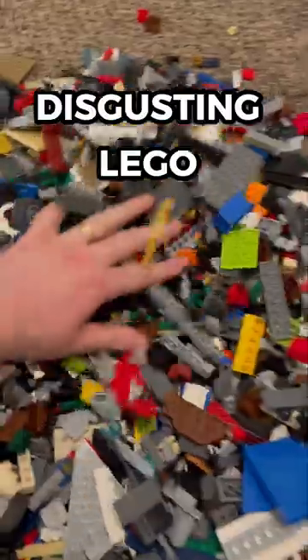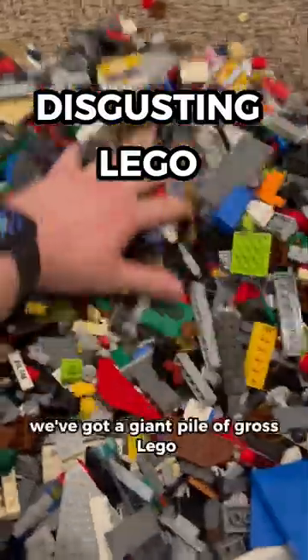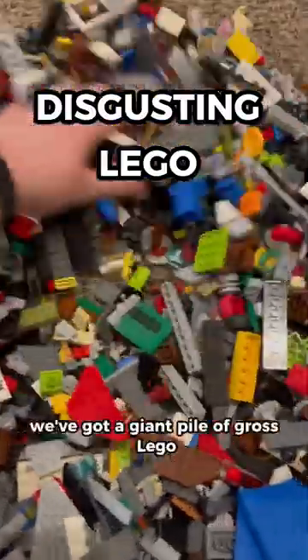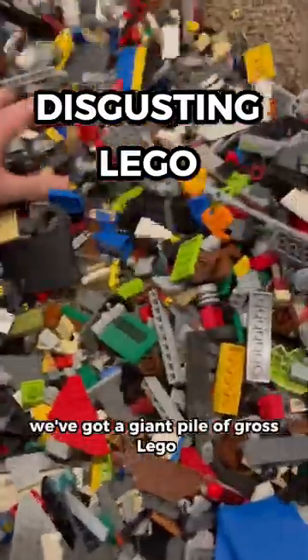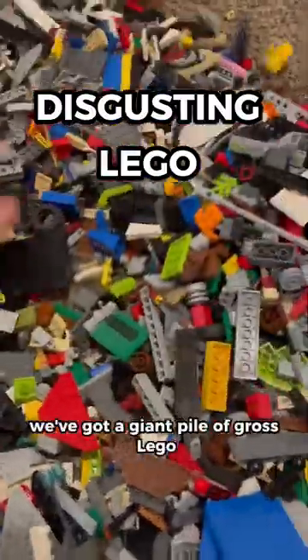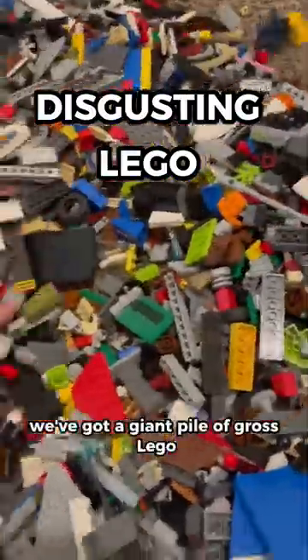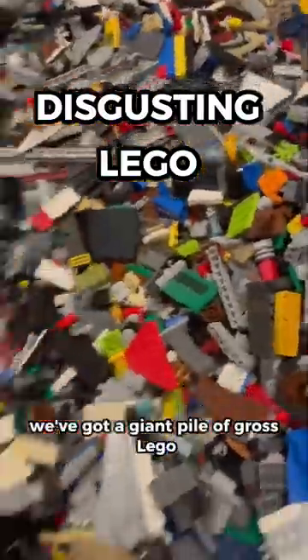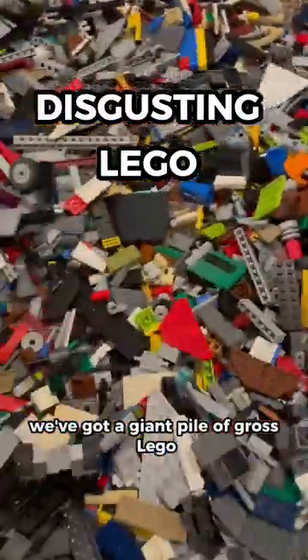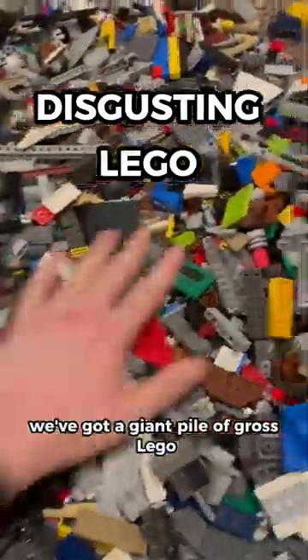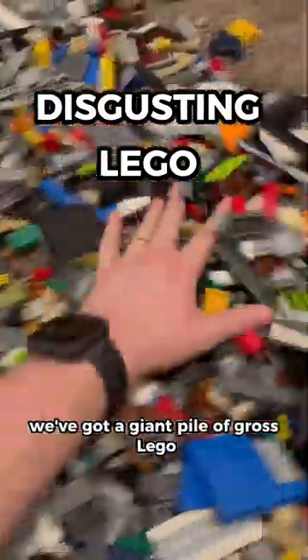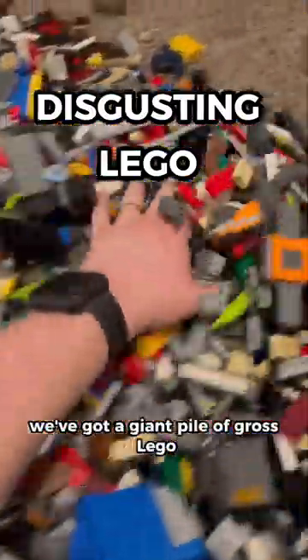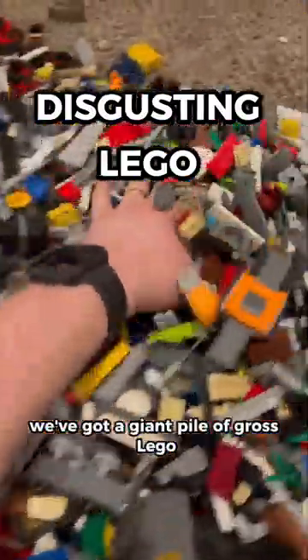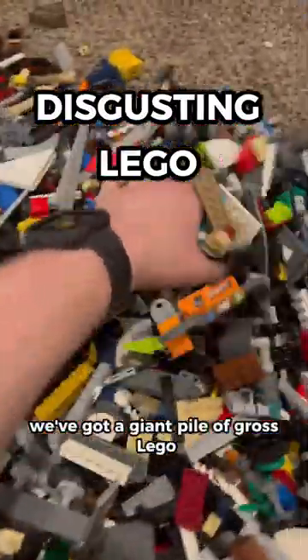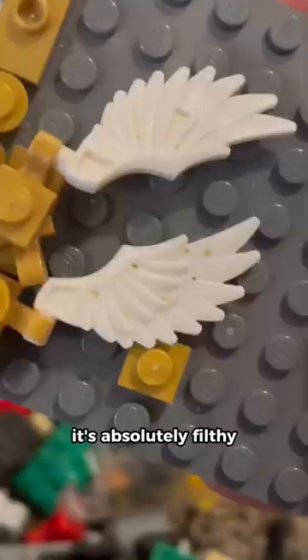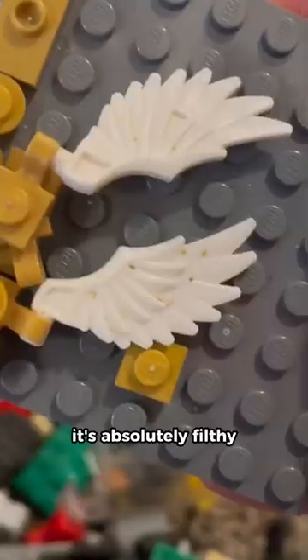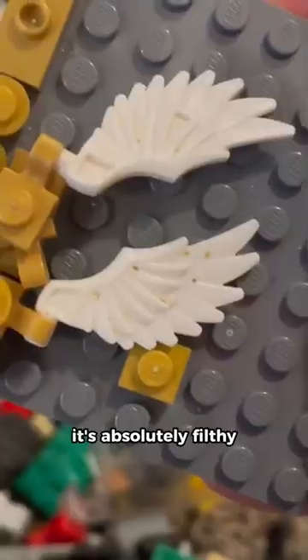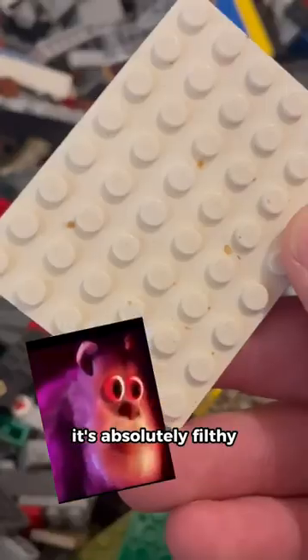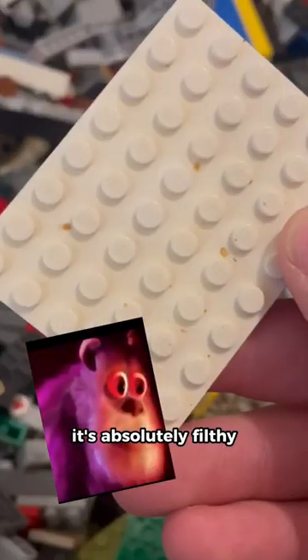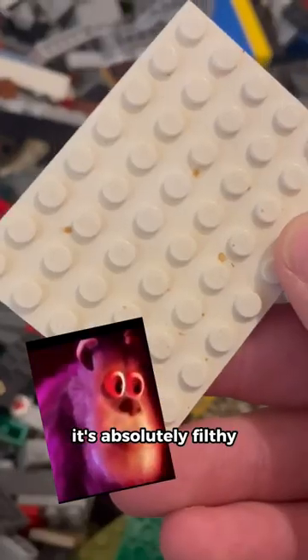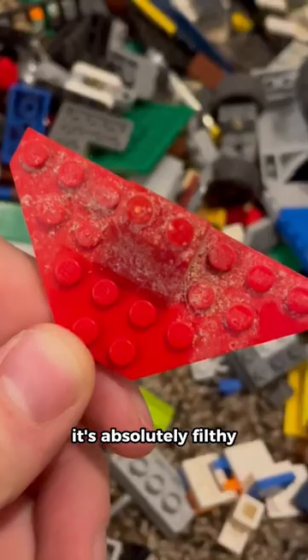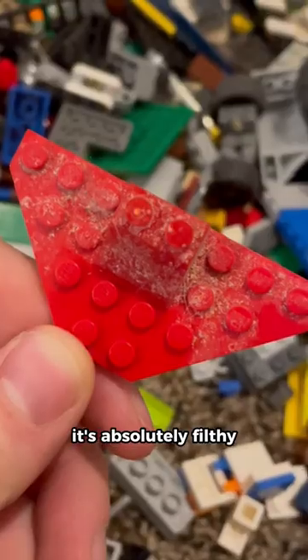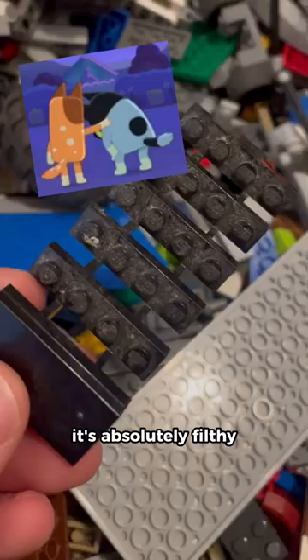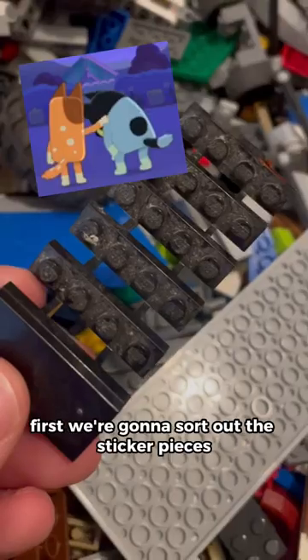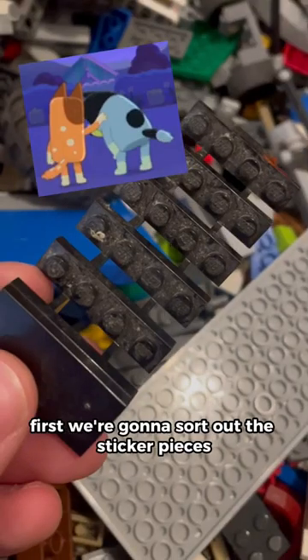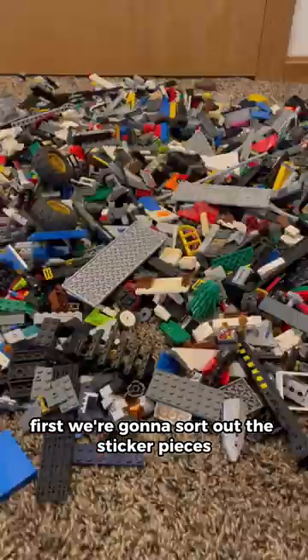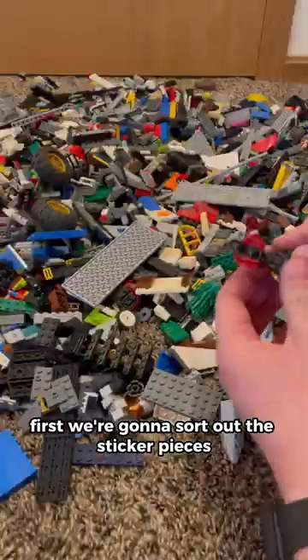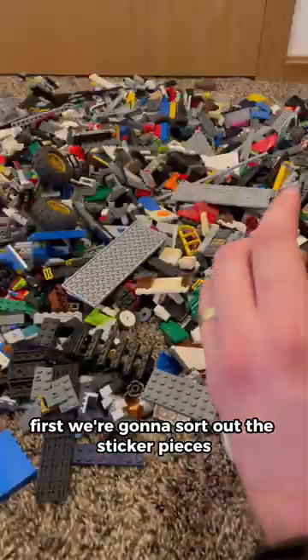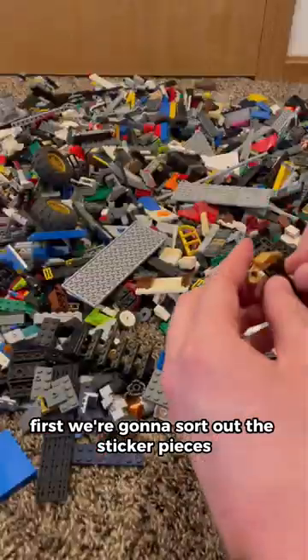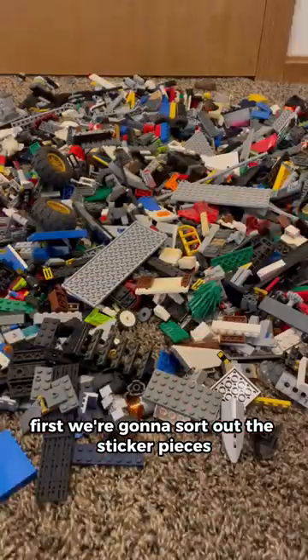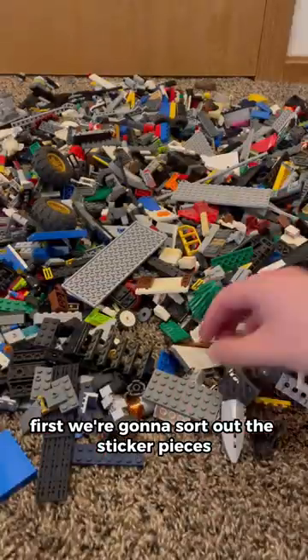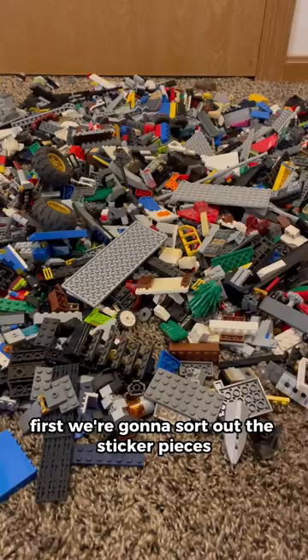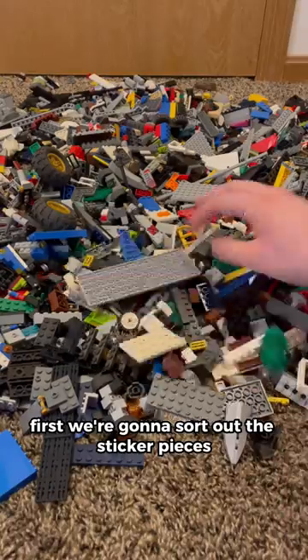We've got a giant pile of gross Lego — it's absolutely filthy. First, we're gonna sort out the stickered pieces.